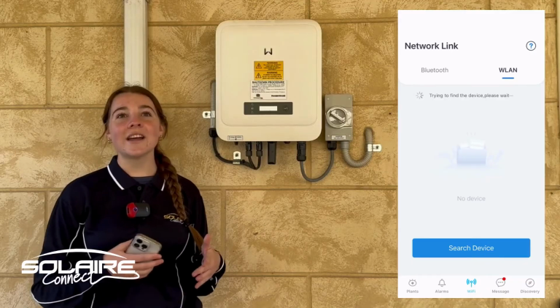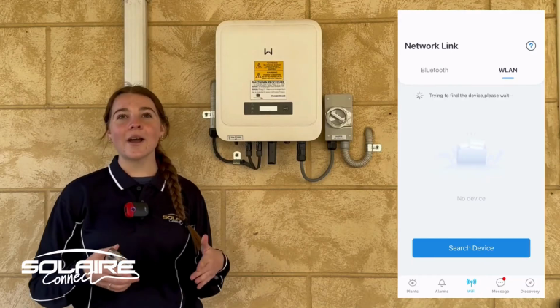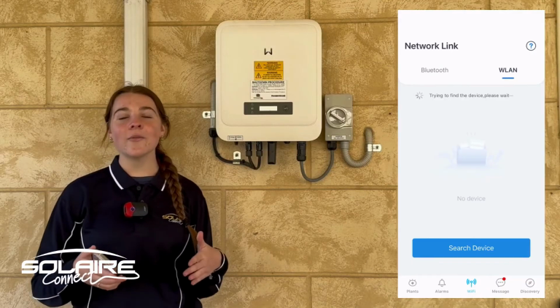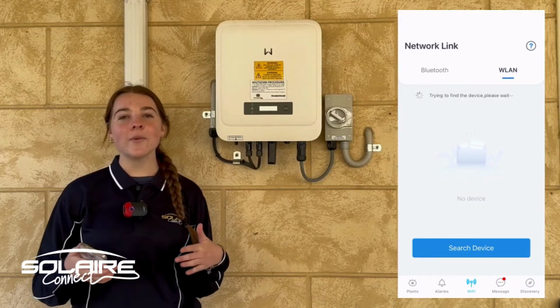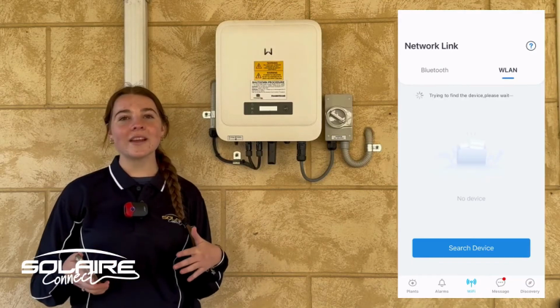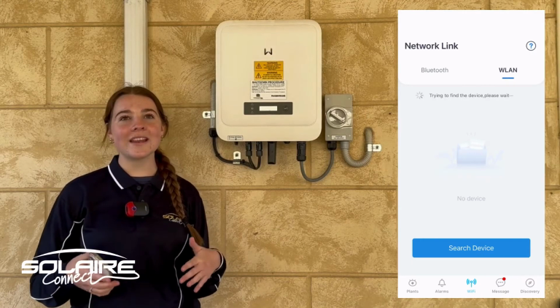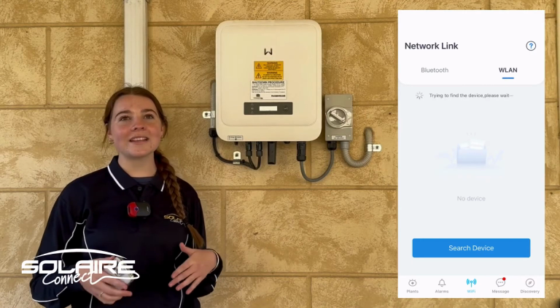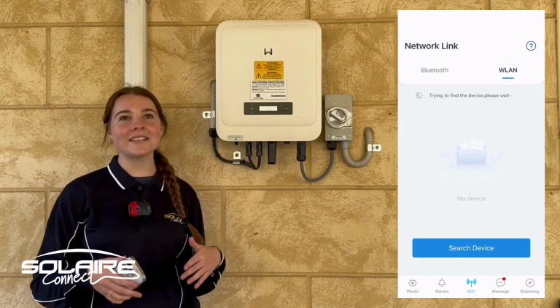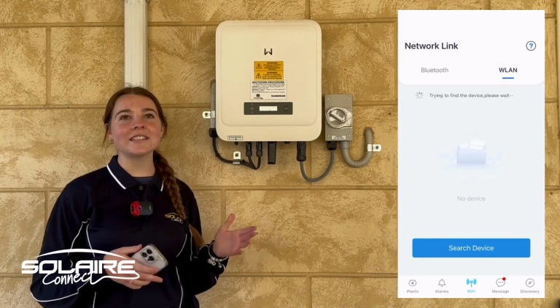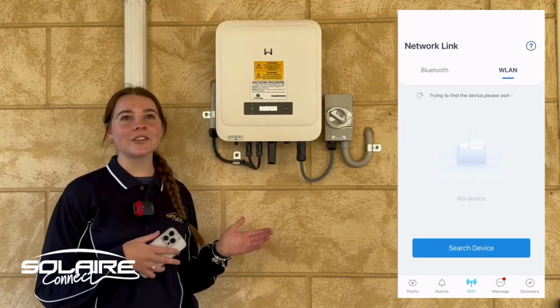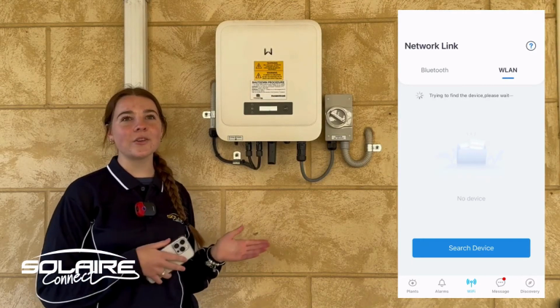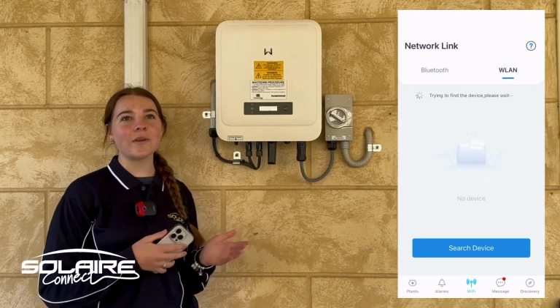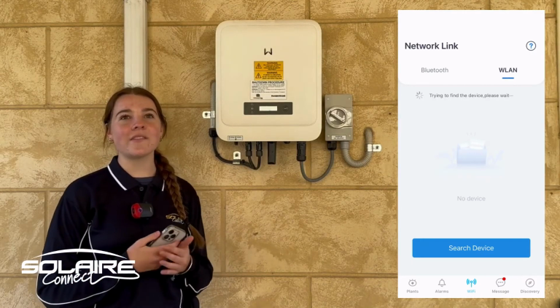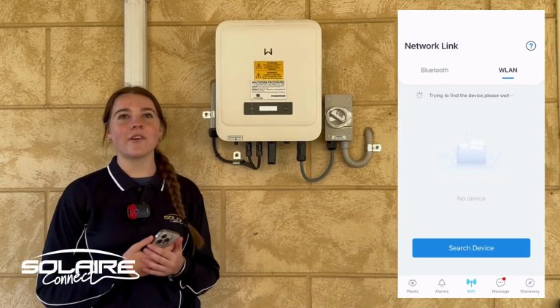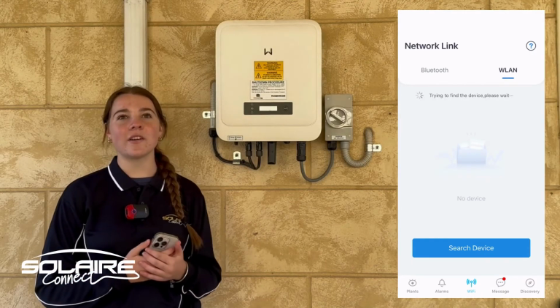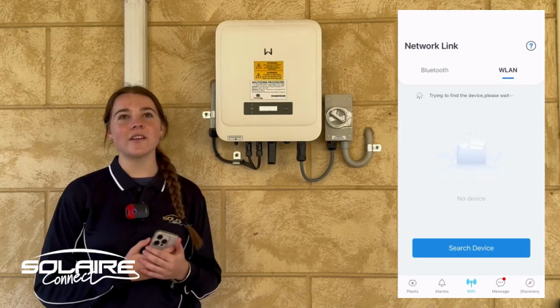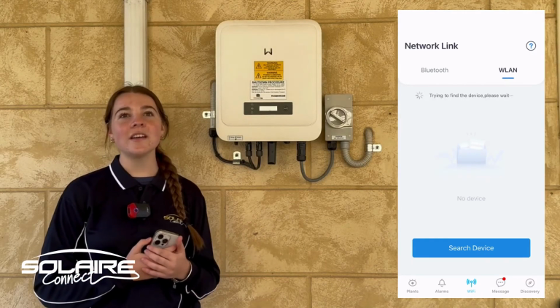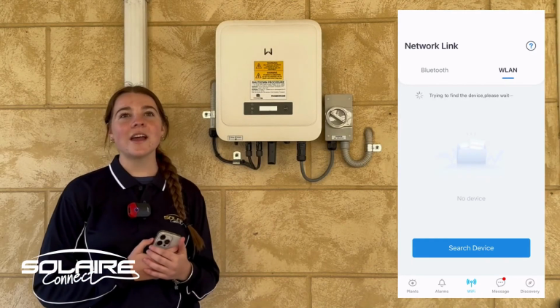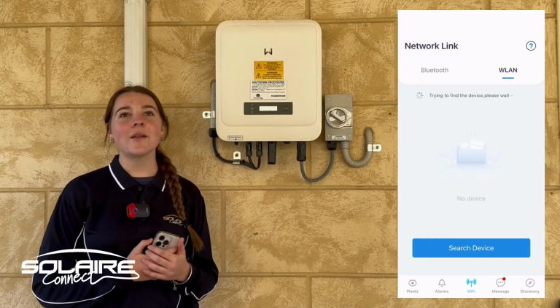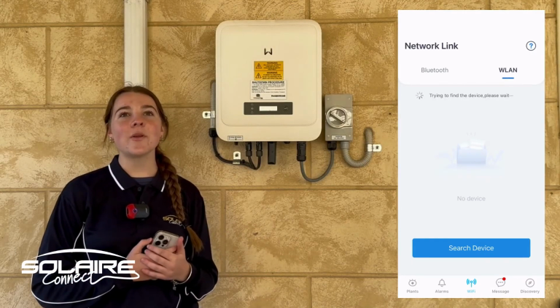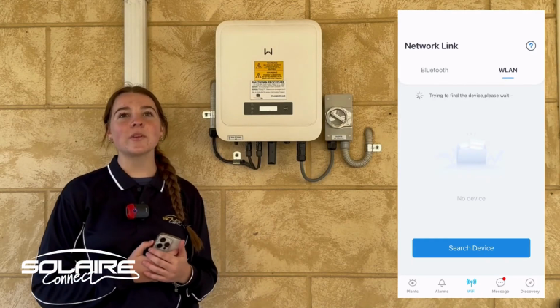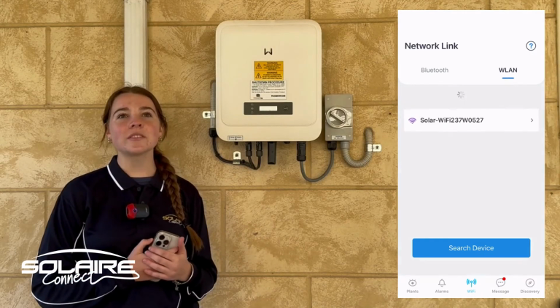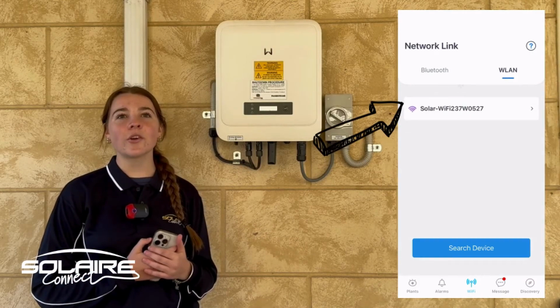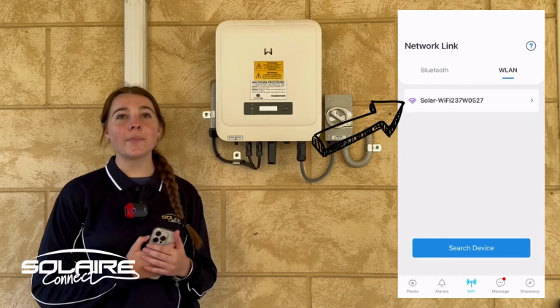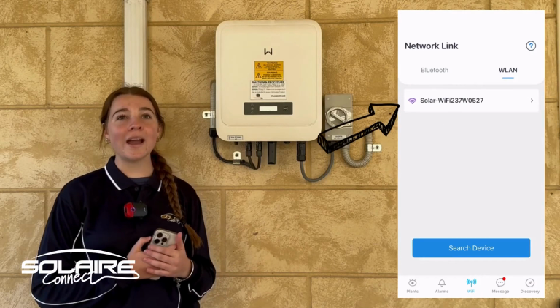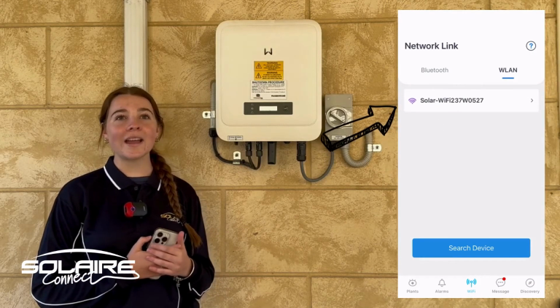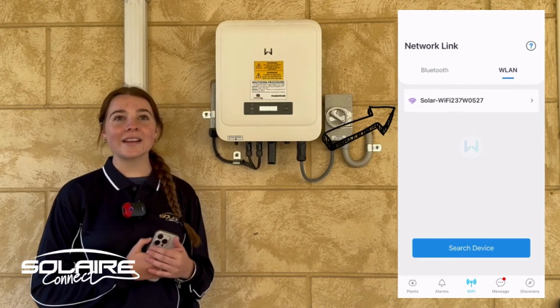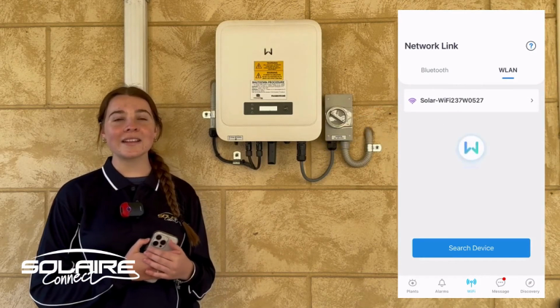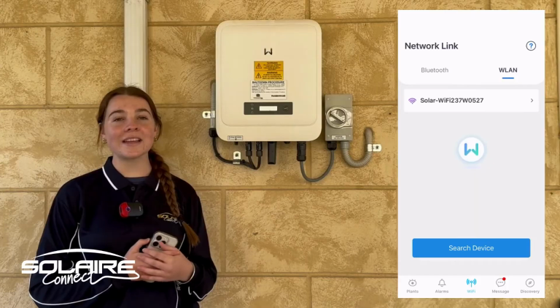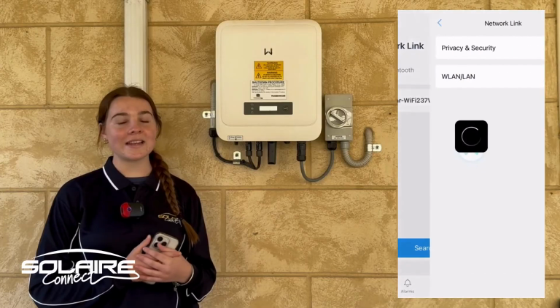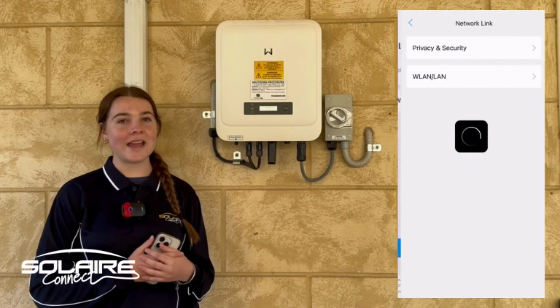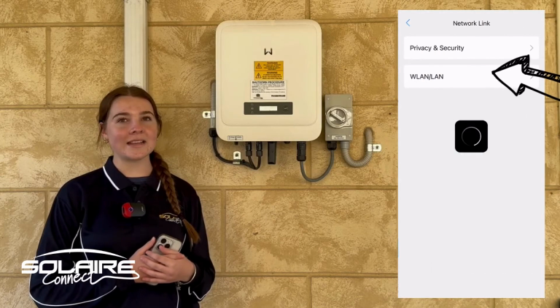Now we are connected to the Goodwee inverter. Go back and click next.